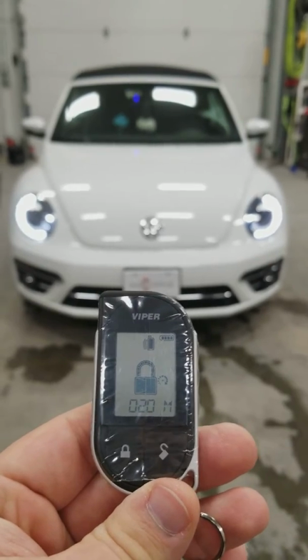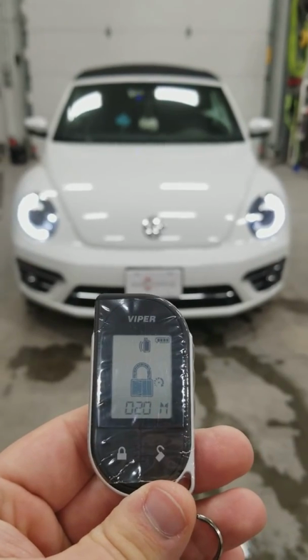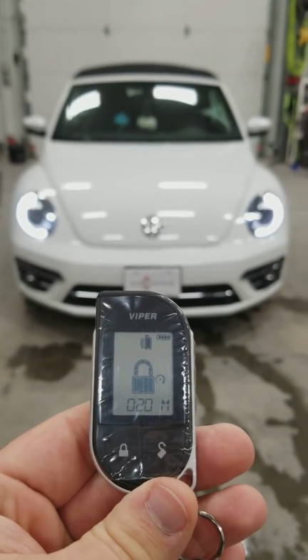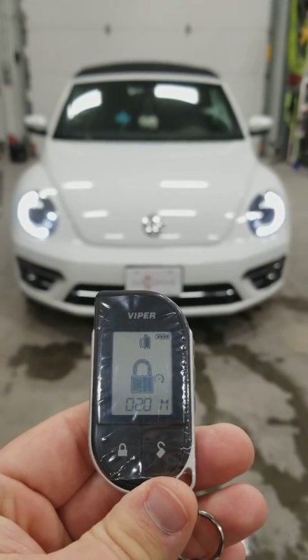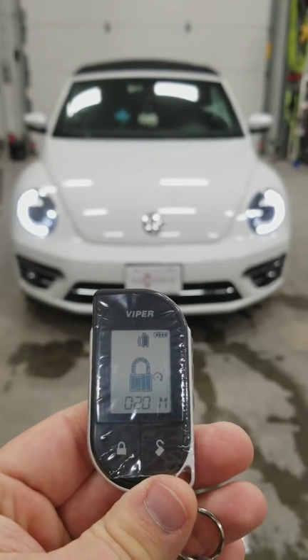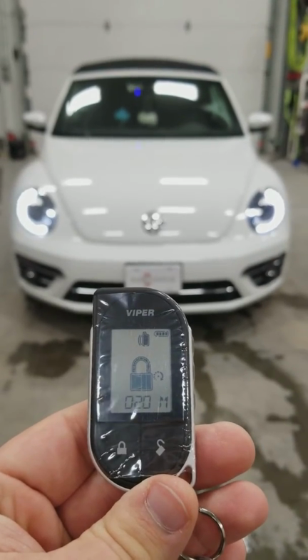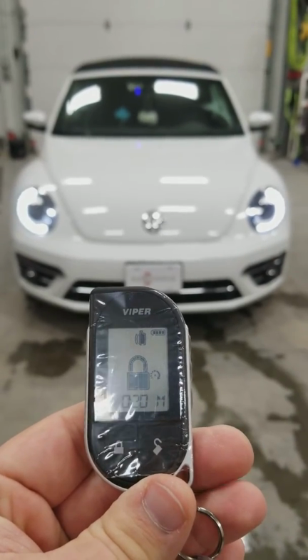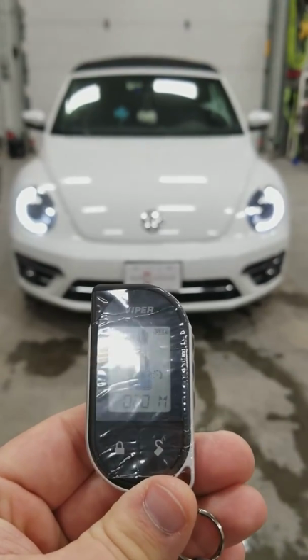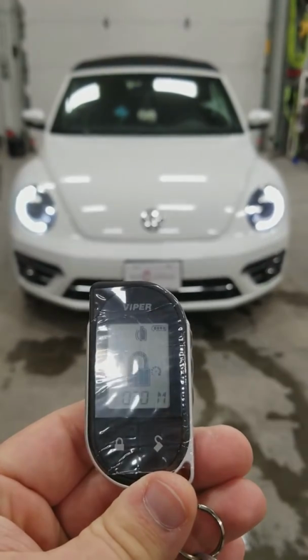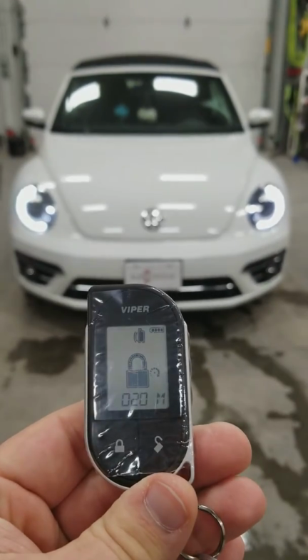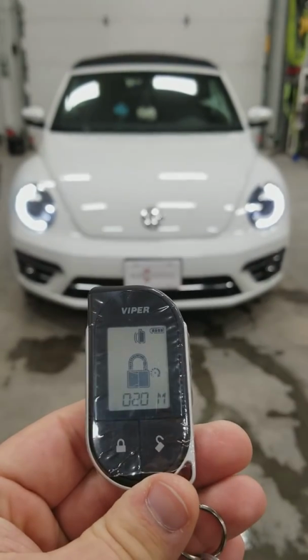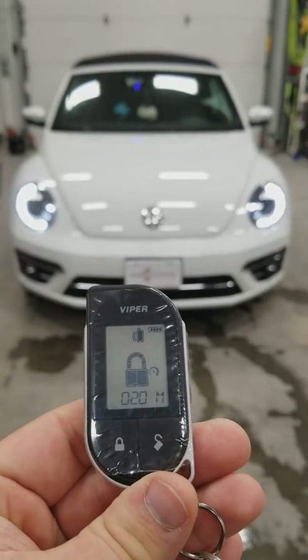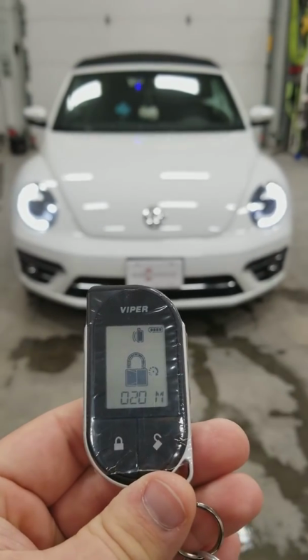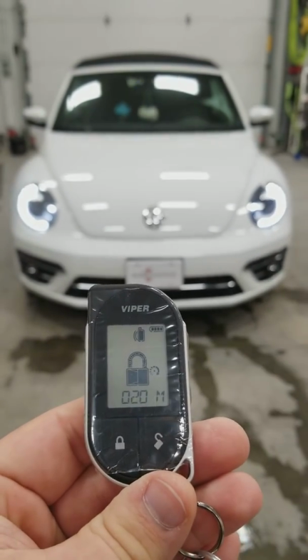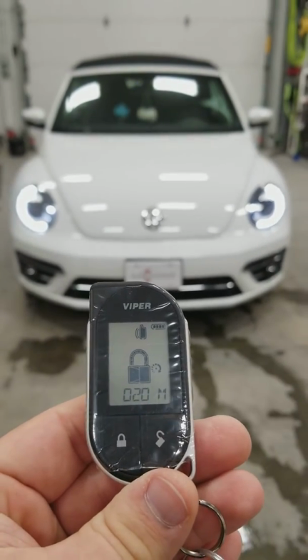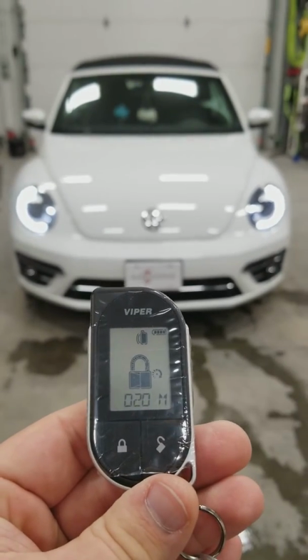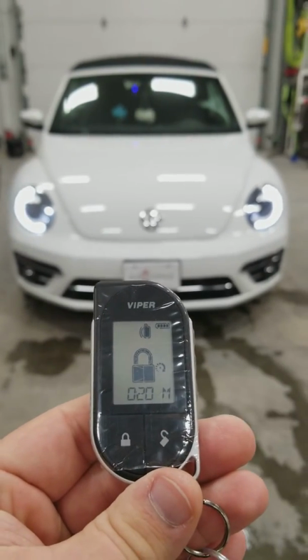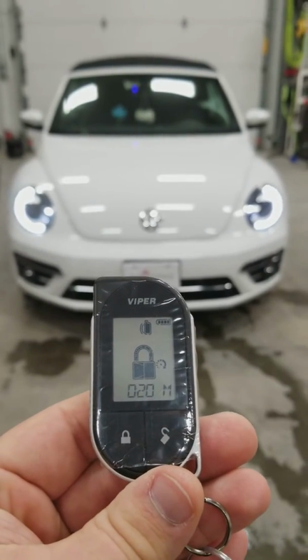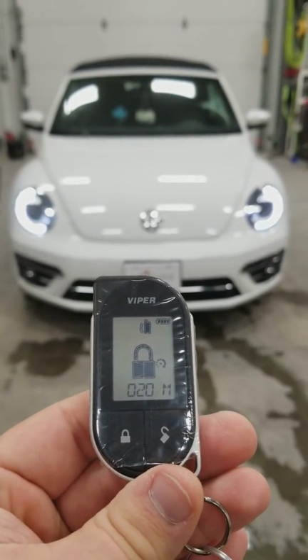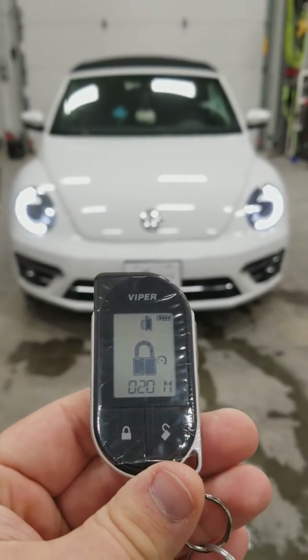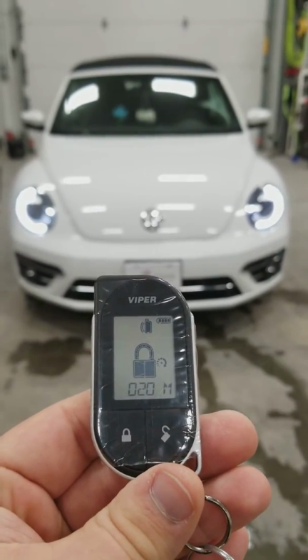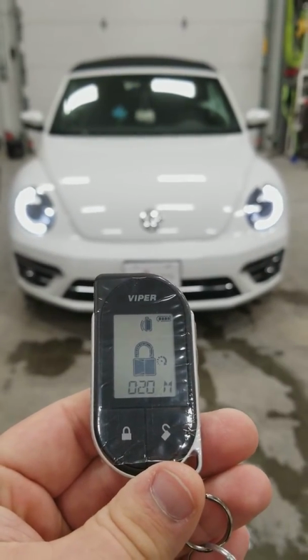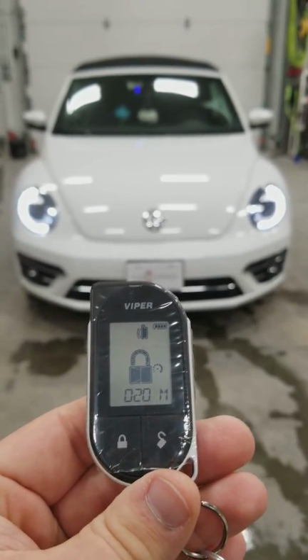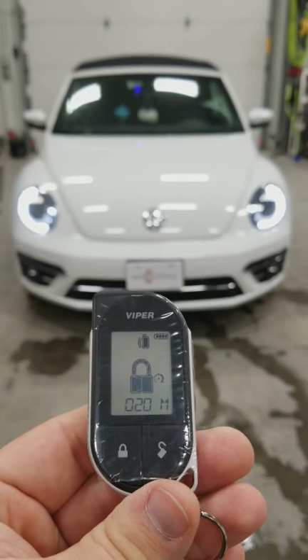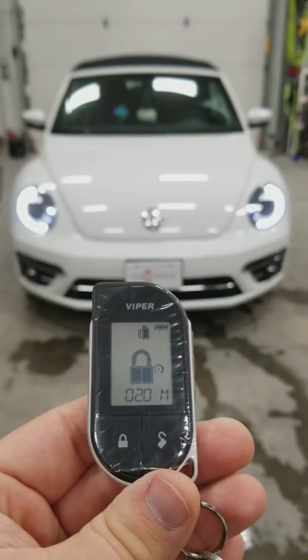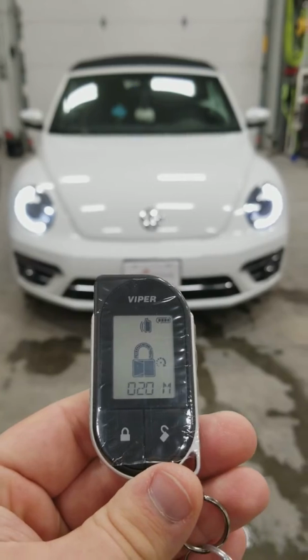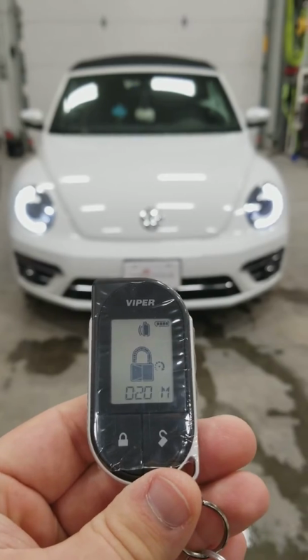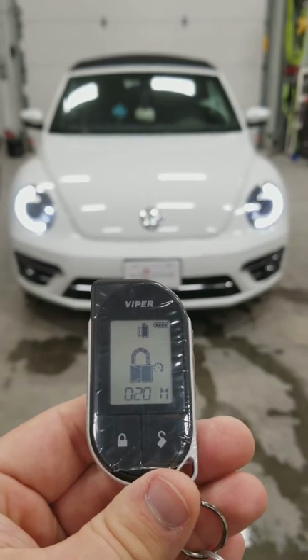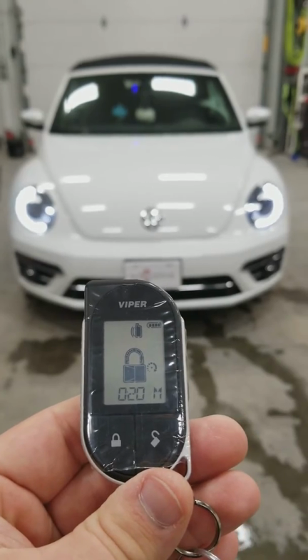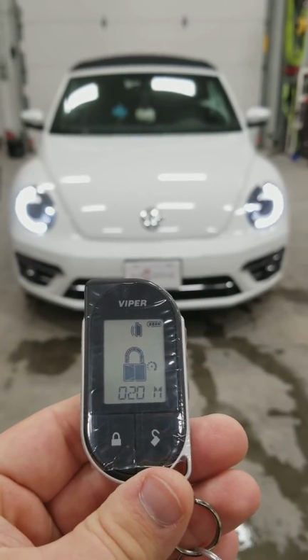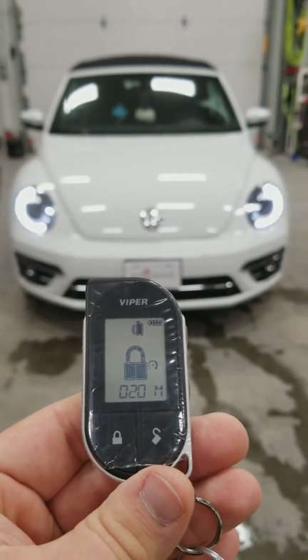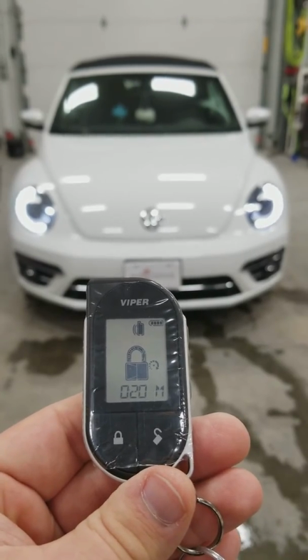It also does flash your blinkers about every 5 seconds. That is very standard for all Volkswagens.